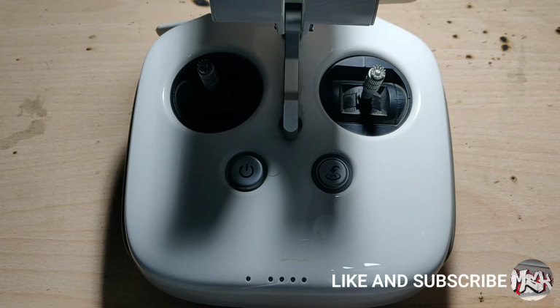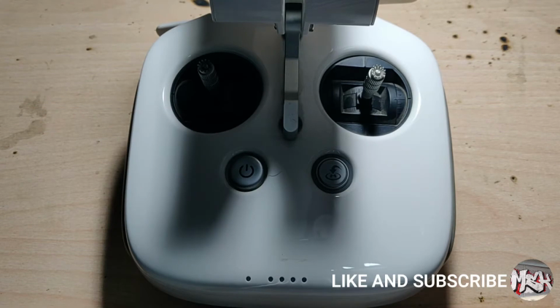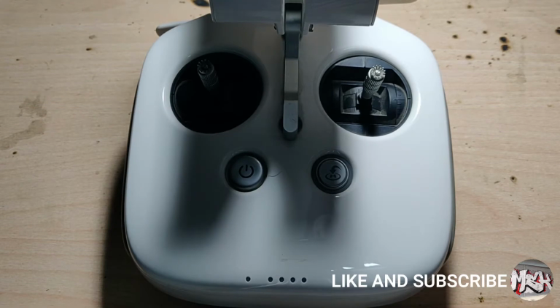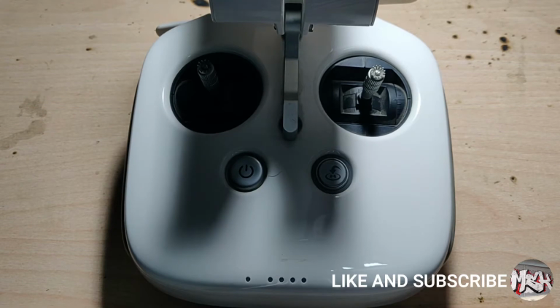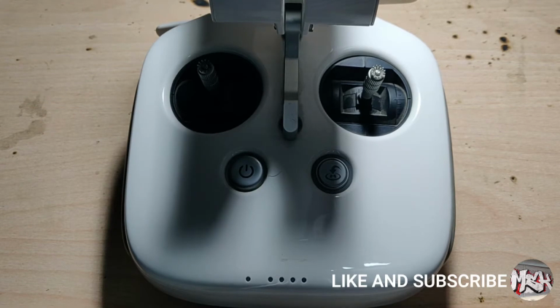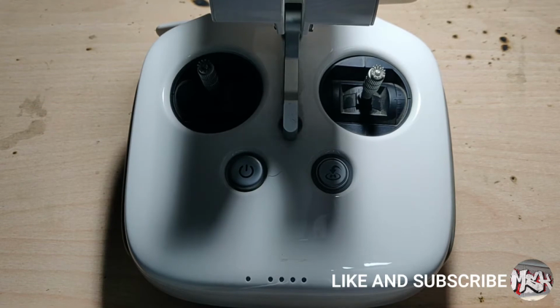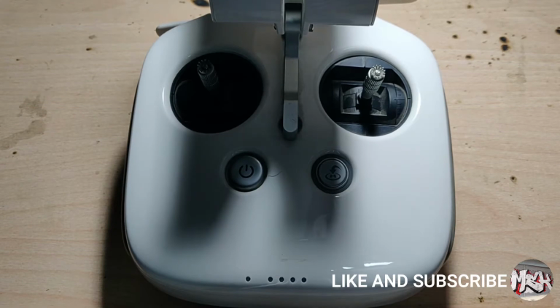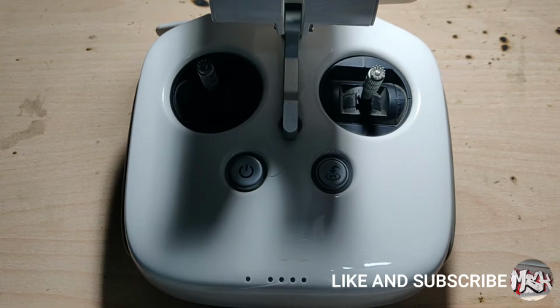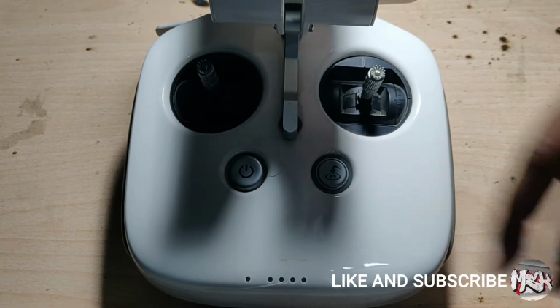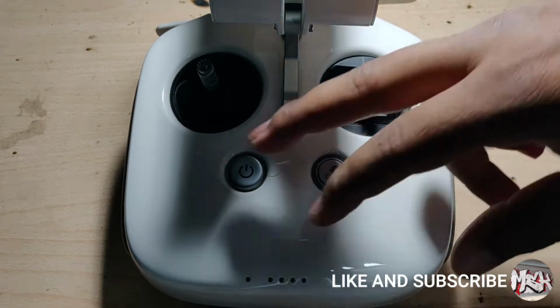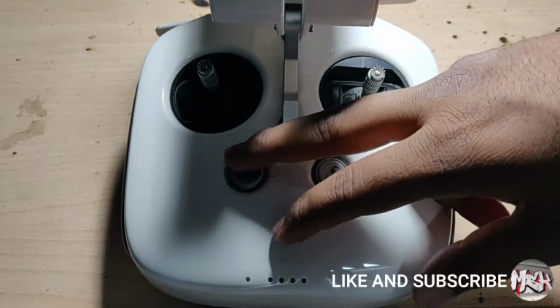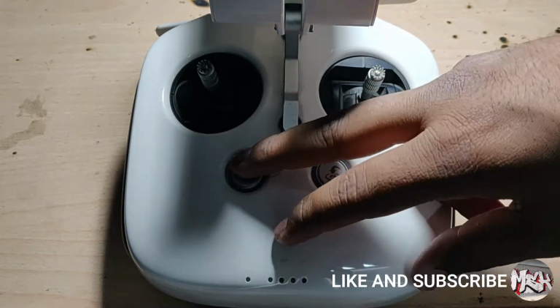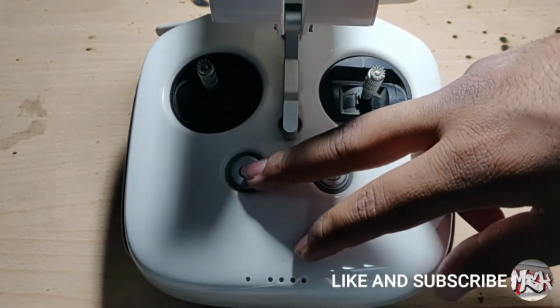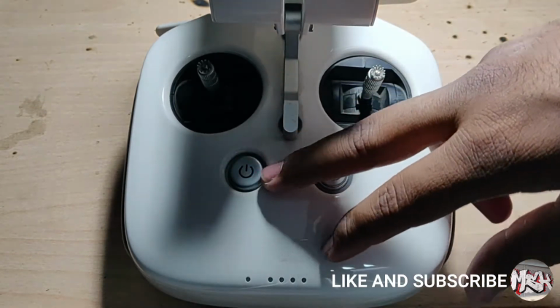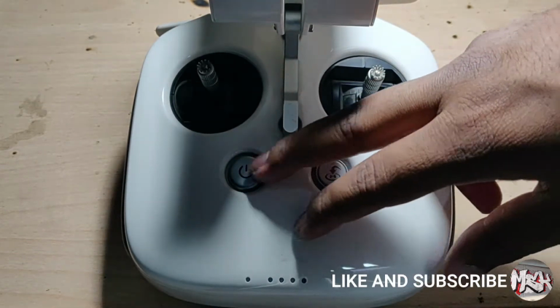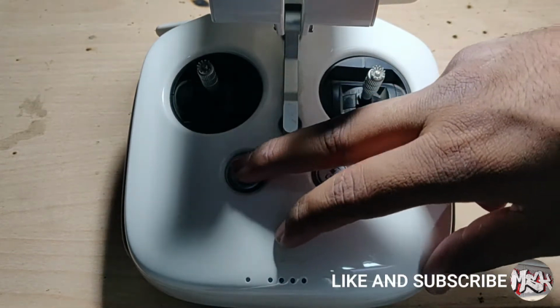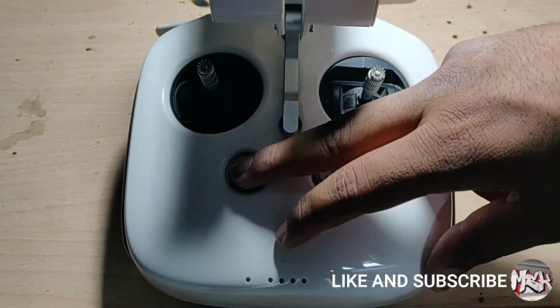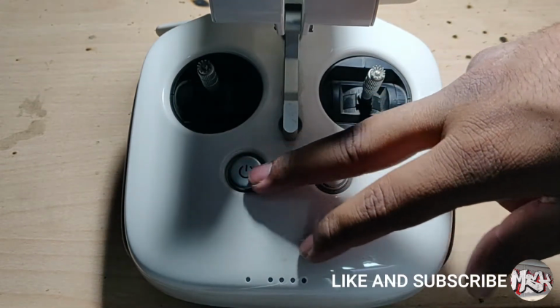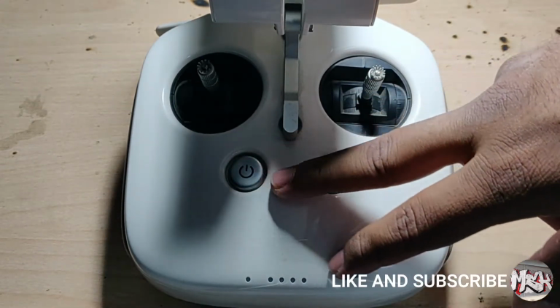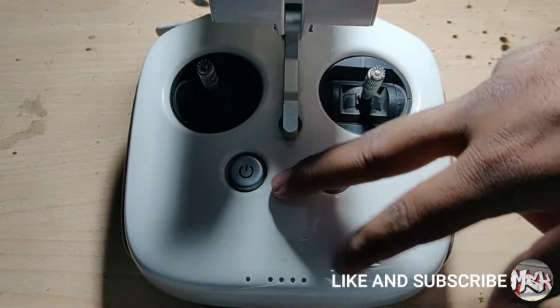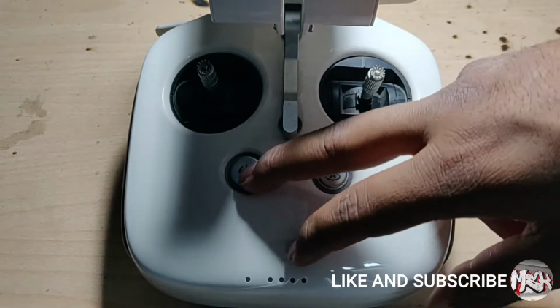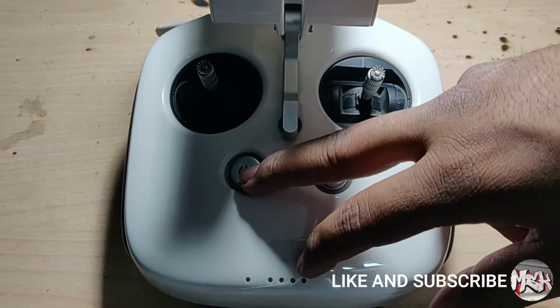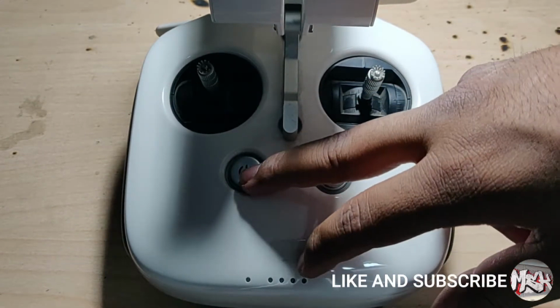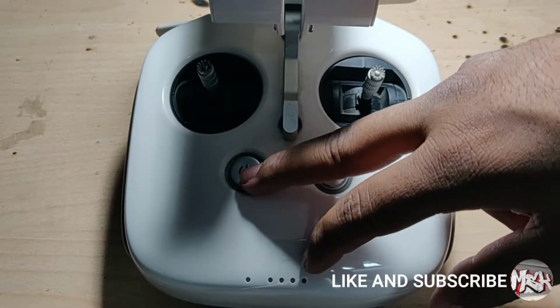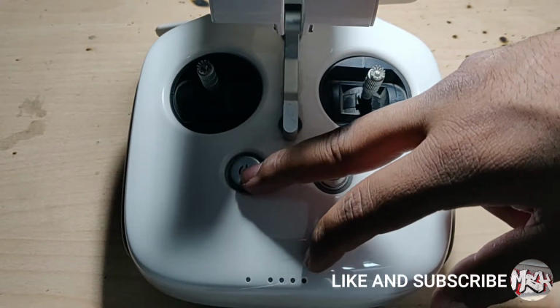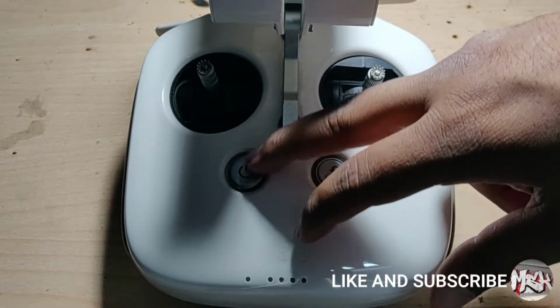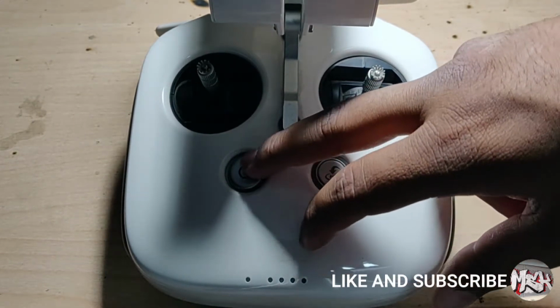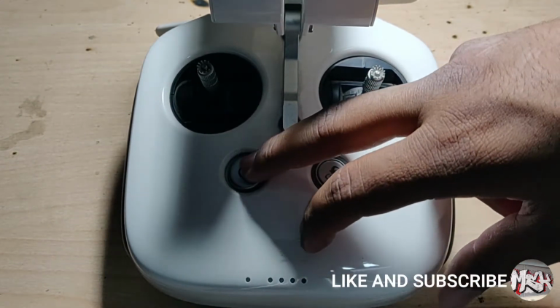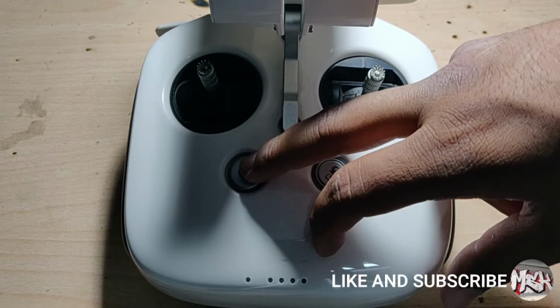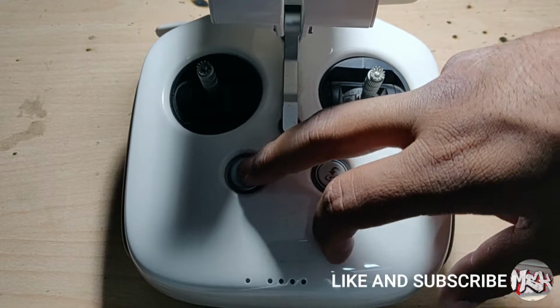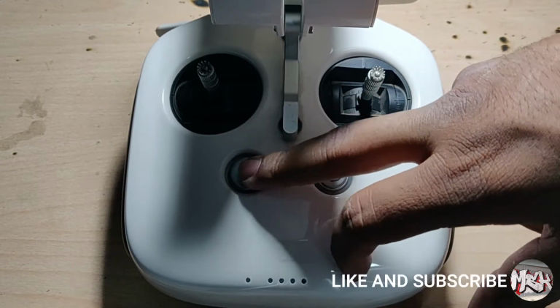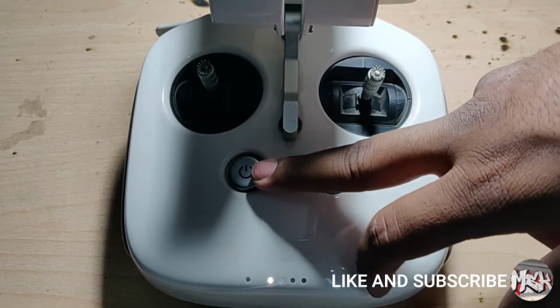Hi guys! Today, I'll be showing you how to repair a DJI Phantom 4 remote controller.